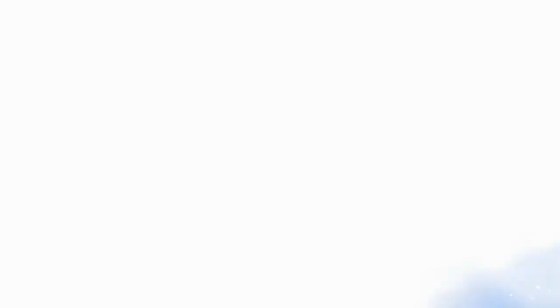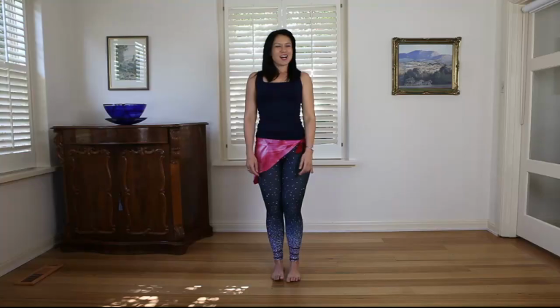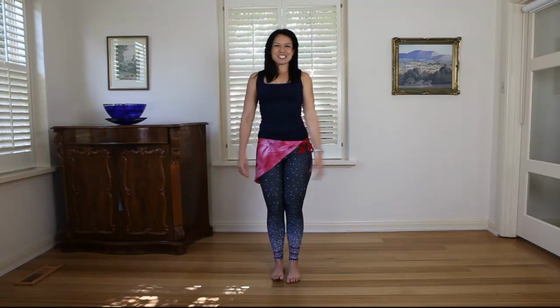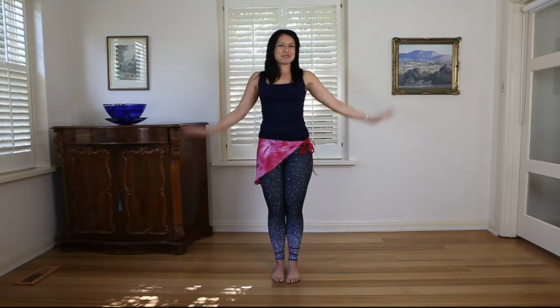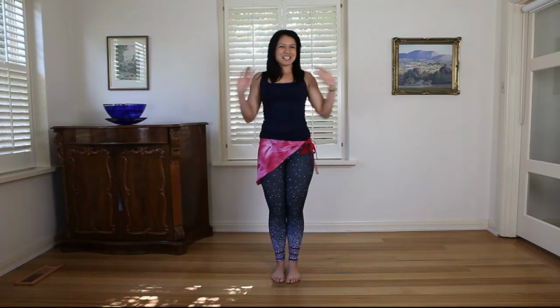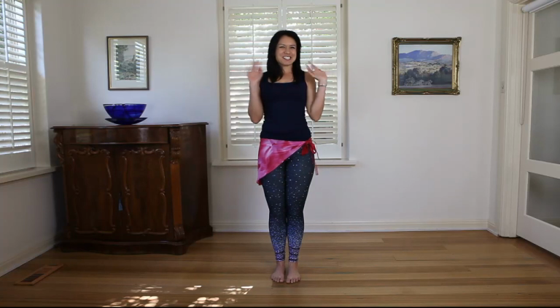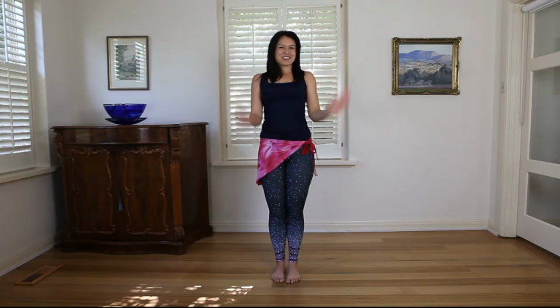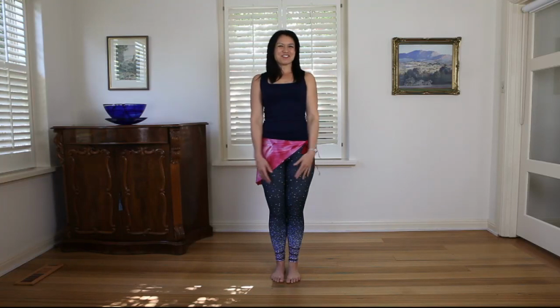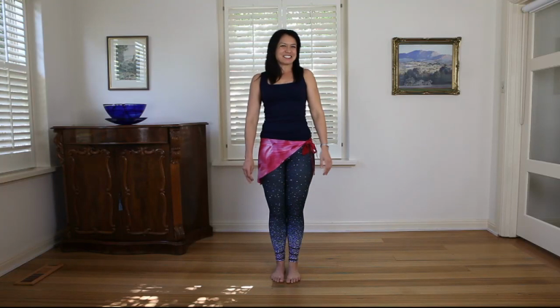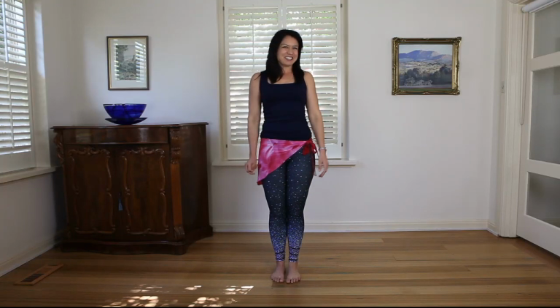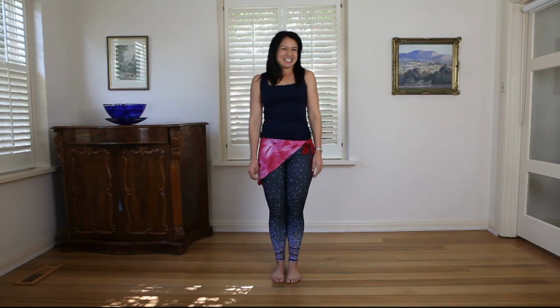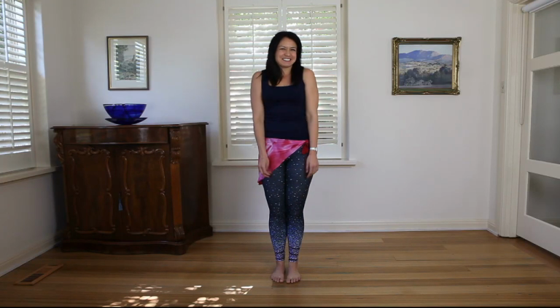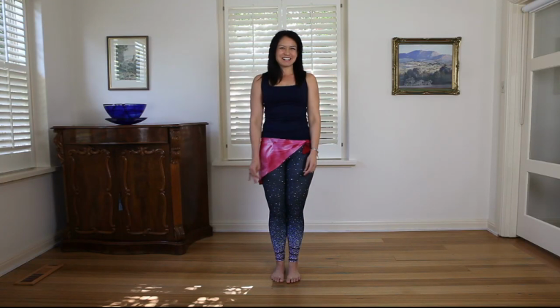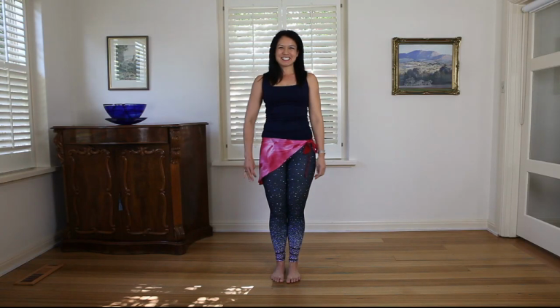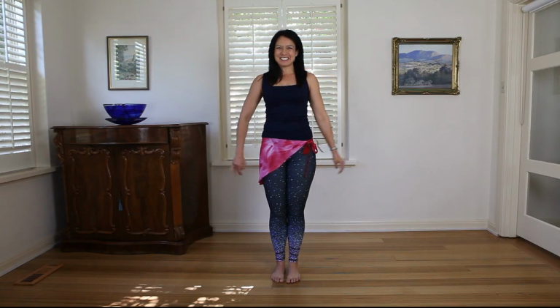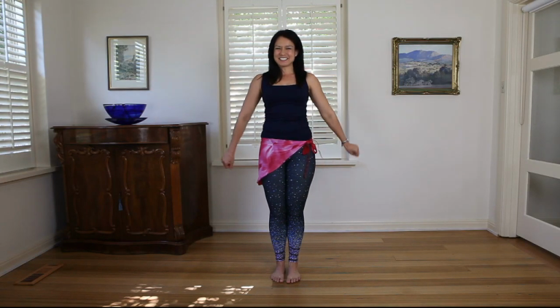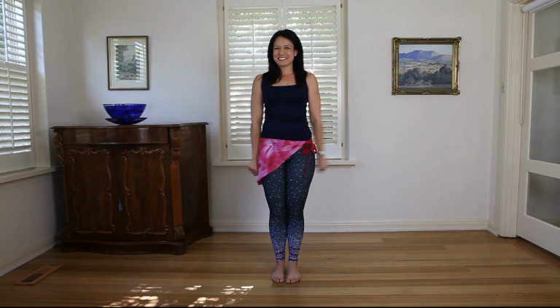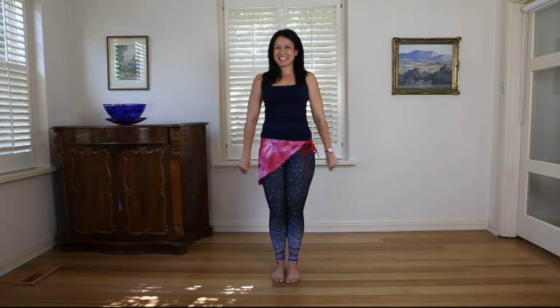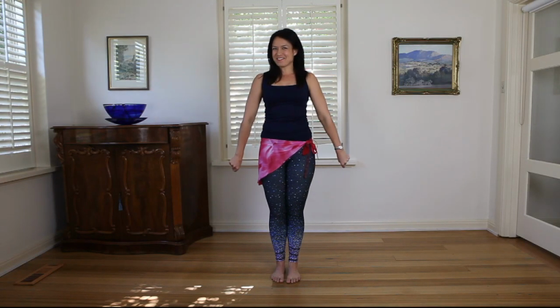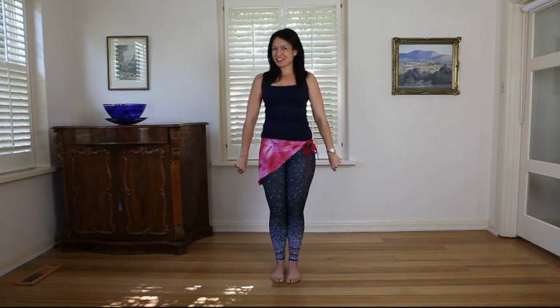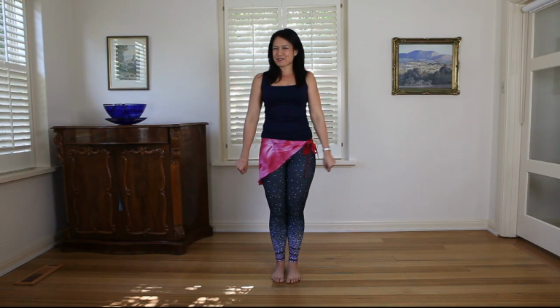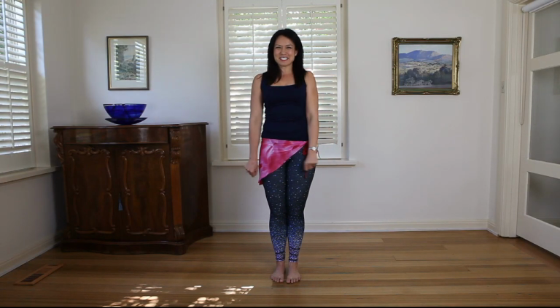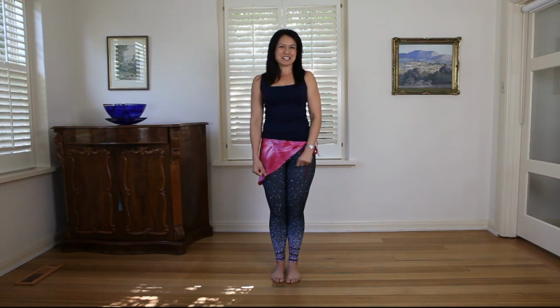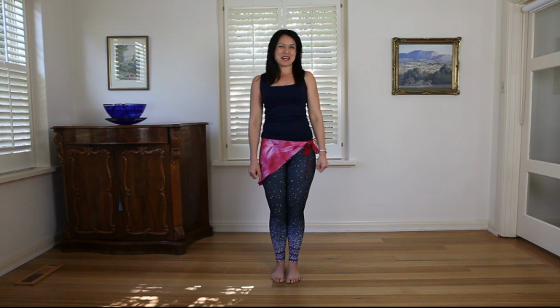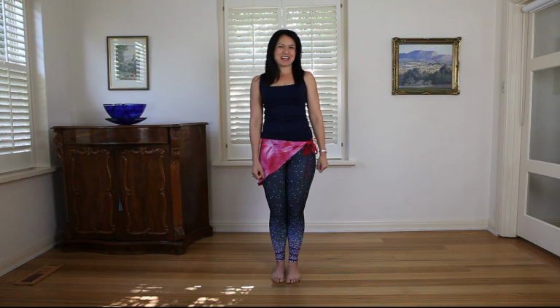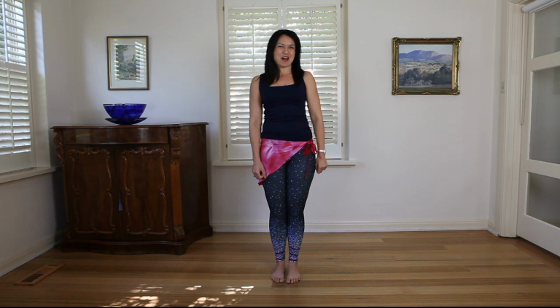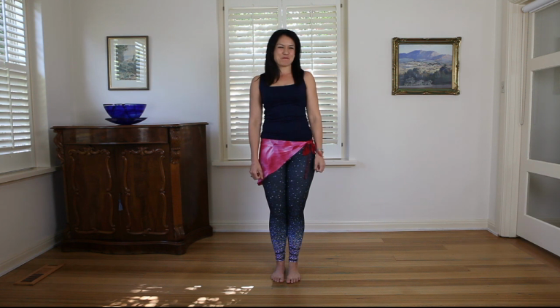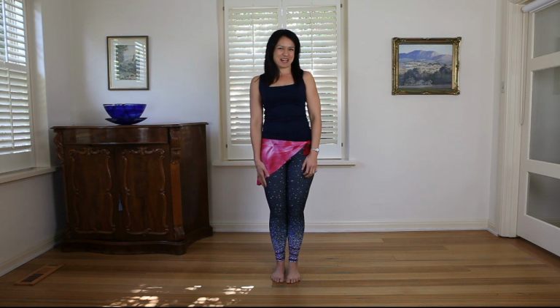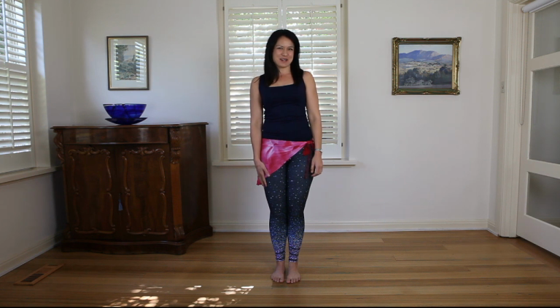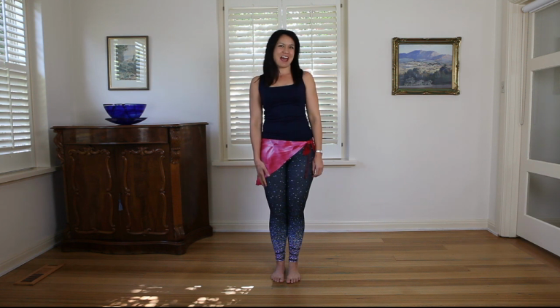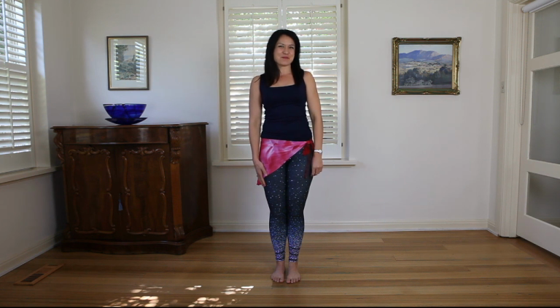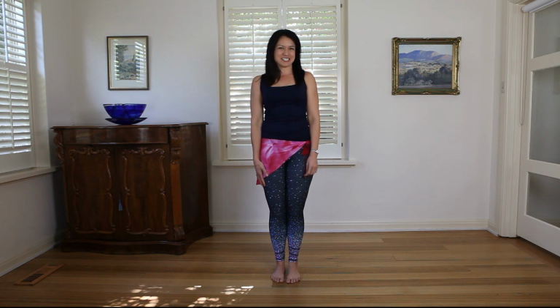Hi shimmy shakers! Welcome back to Belly Dancer Diaries and to today's video which is about our backward arabesque.